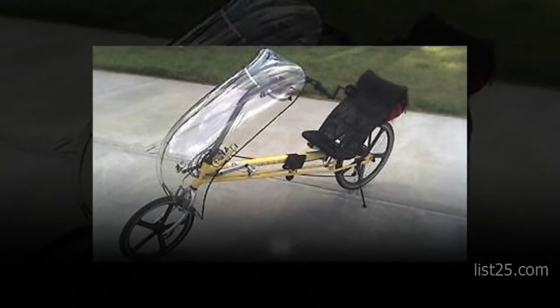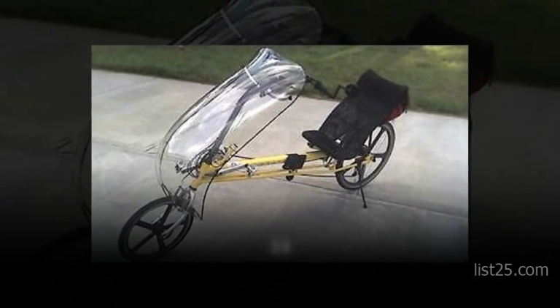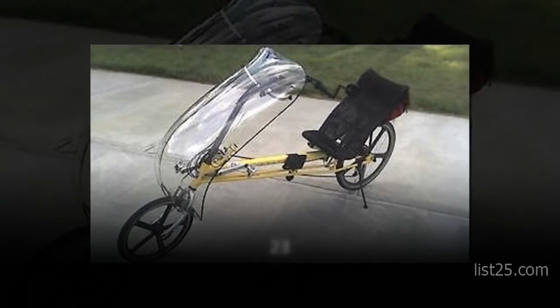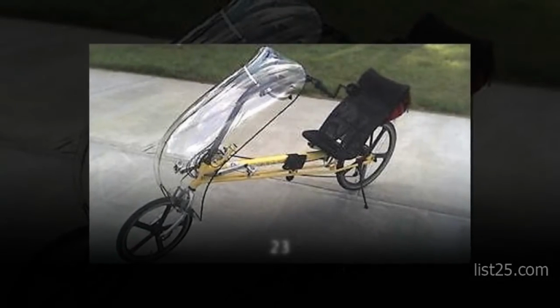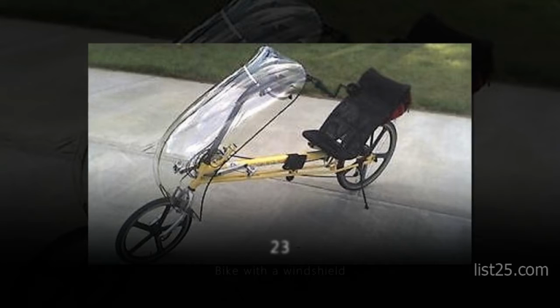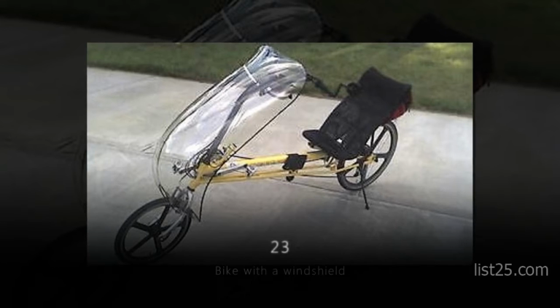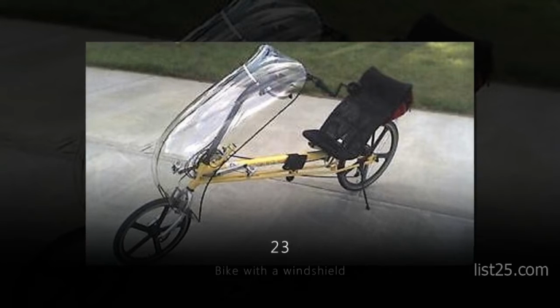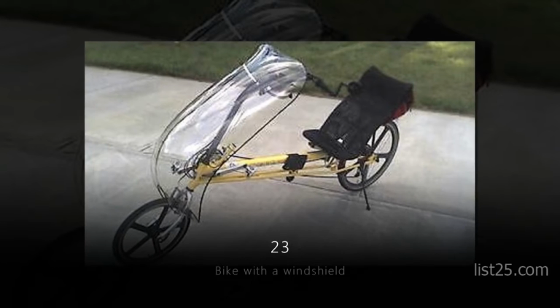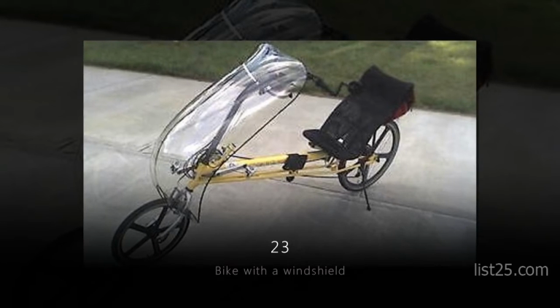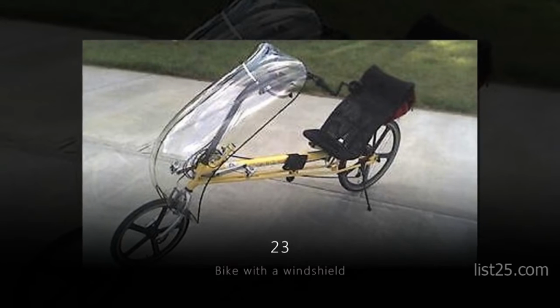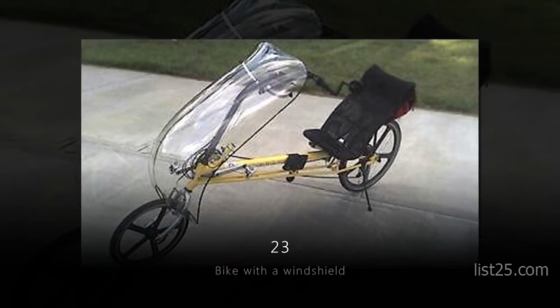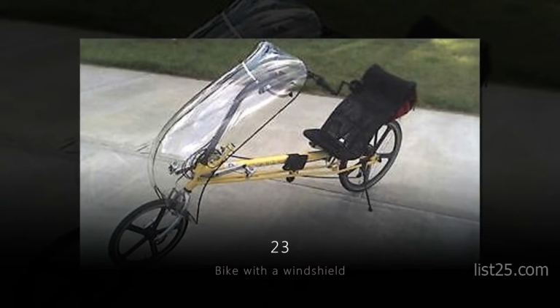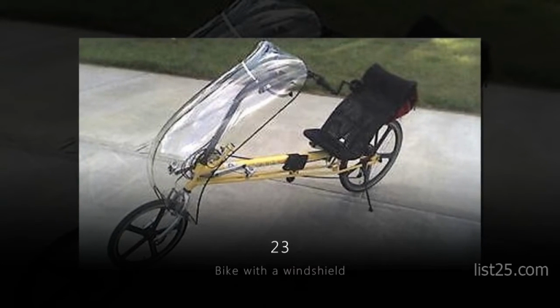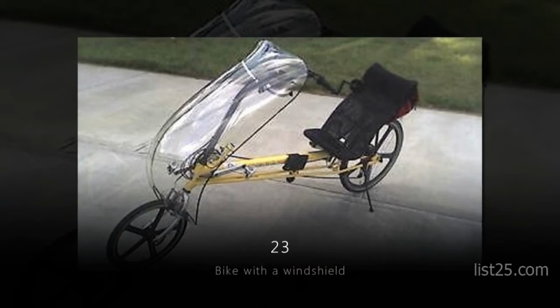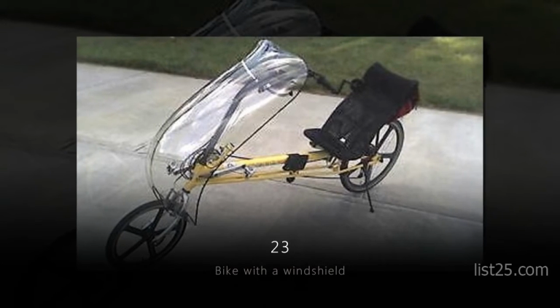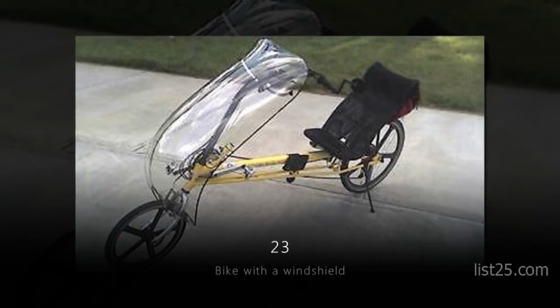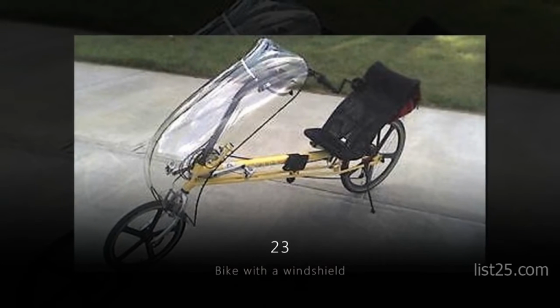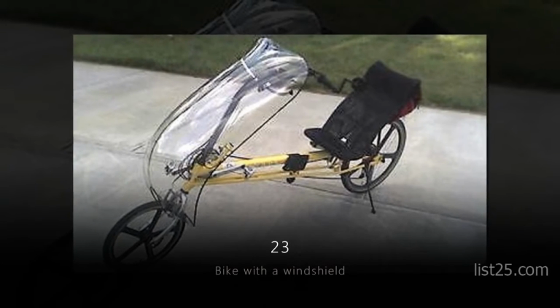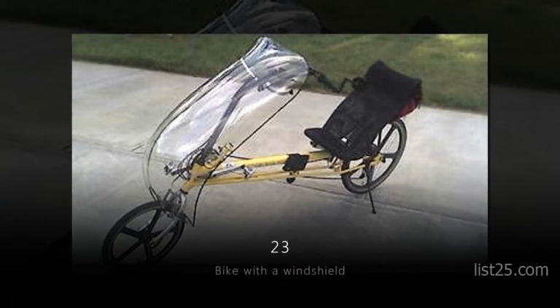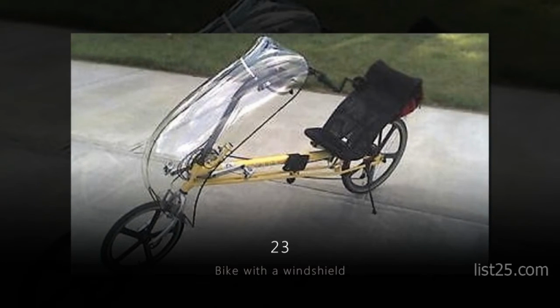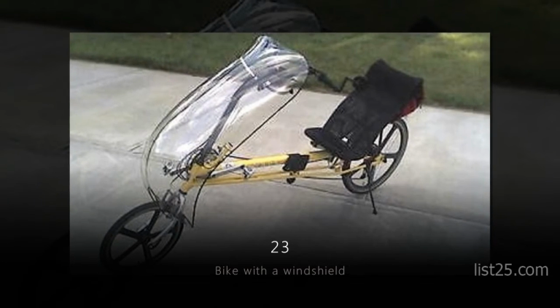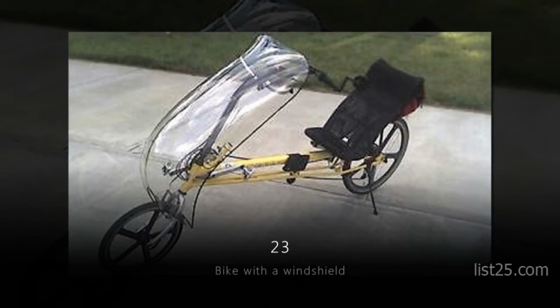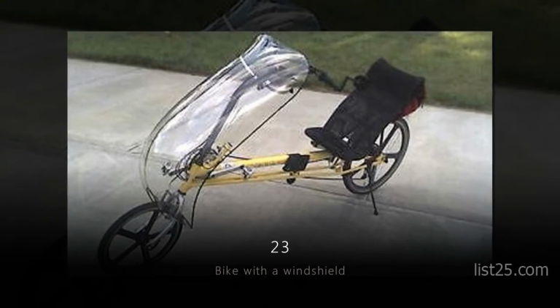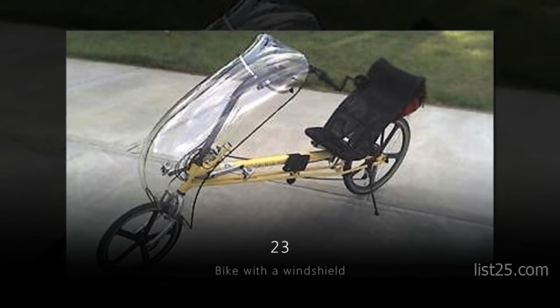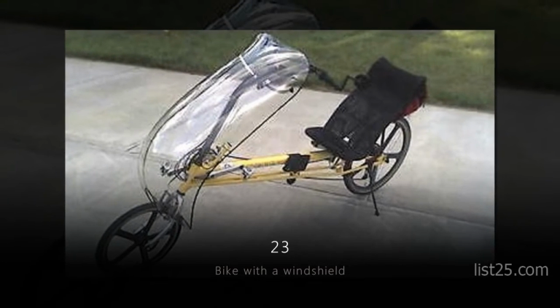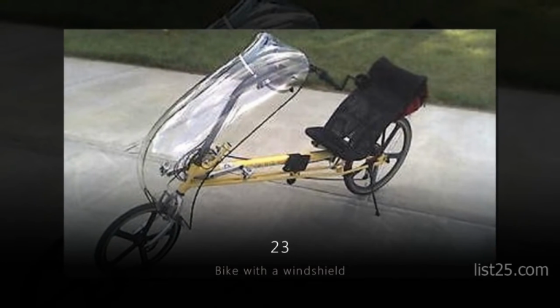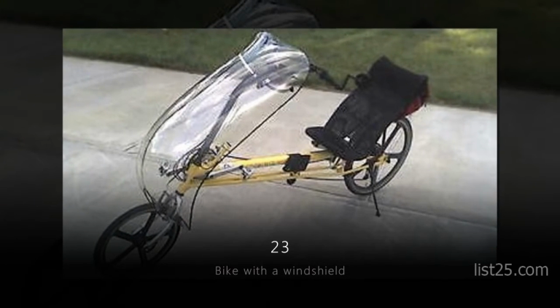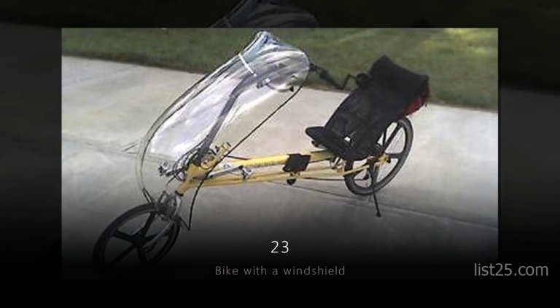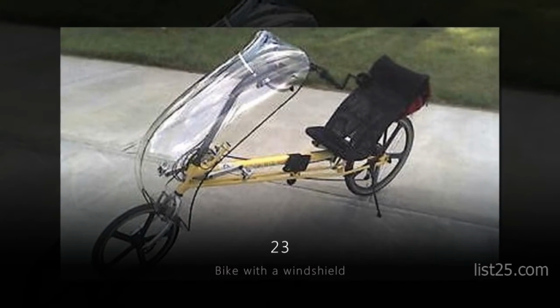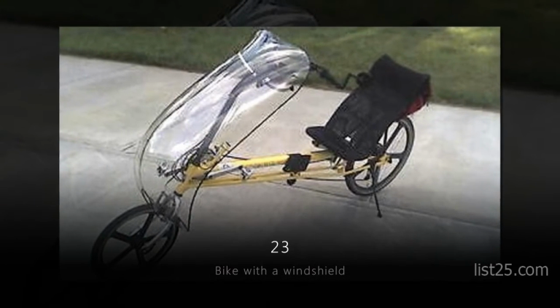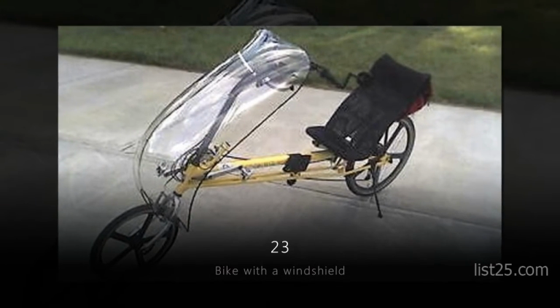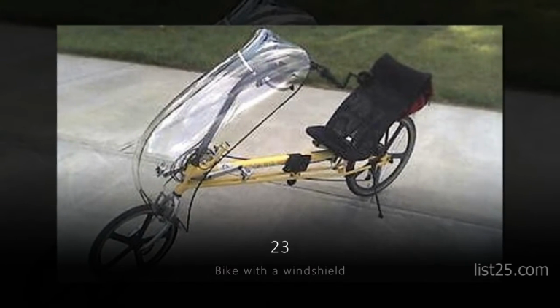Number 23: the Bike with a Windshield. Not only does it have a windshield, you get to lay down.